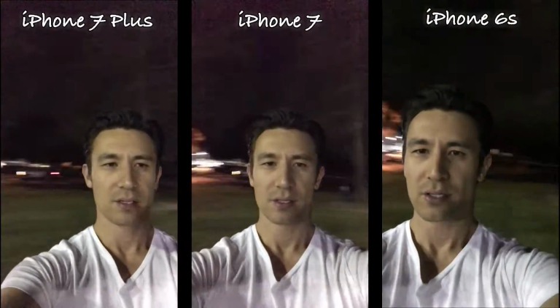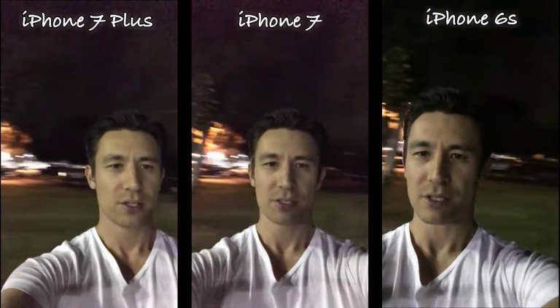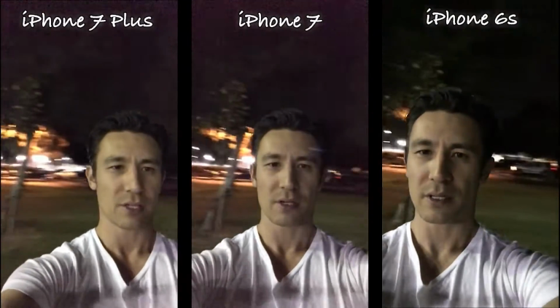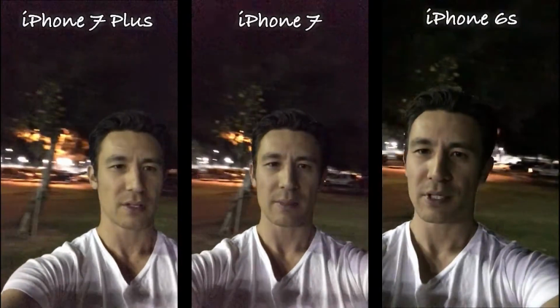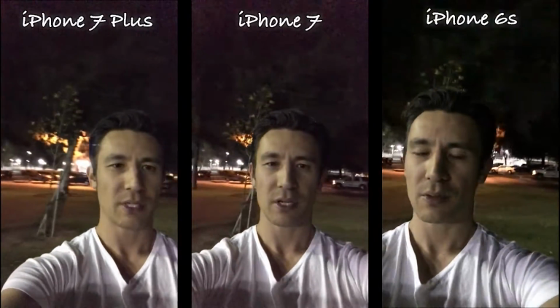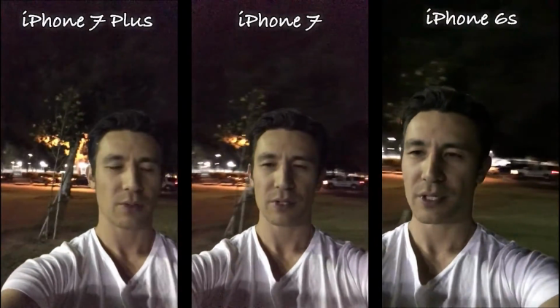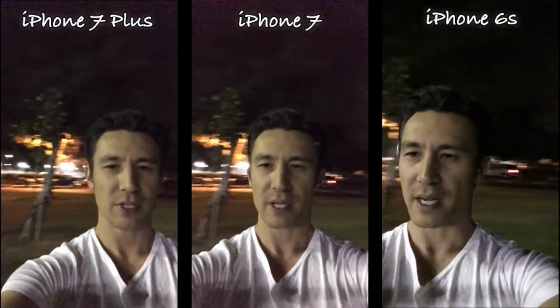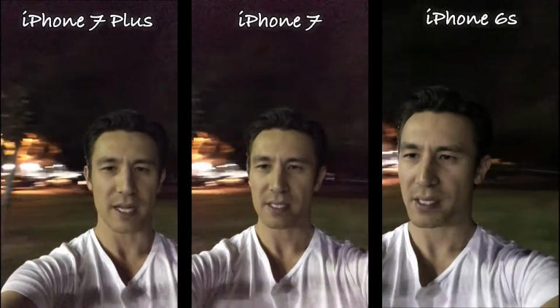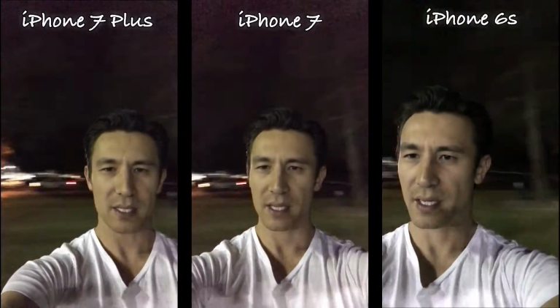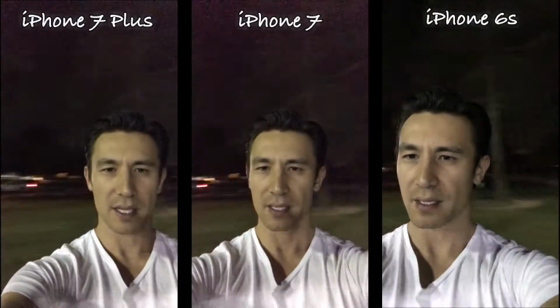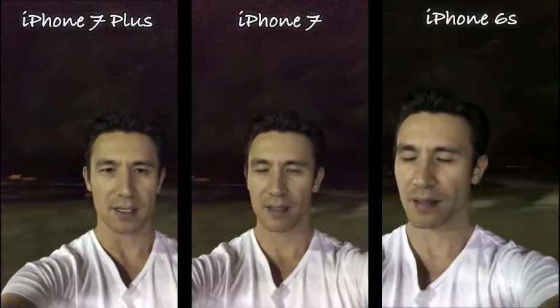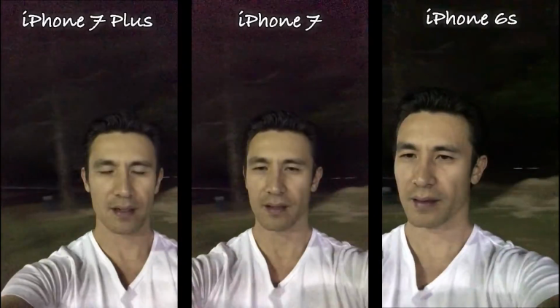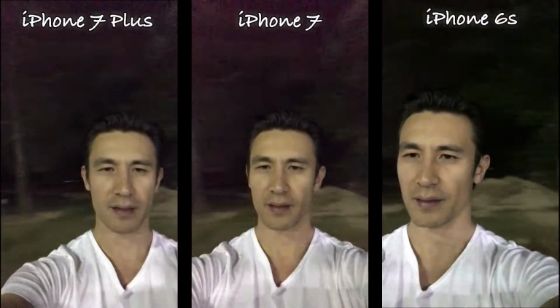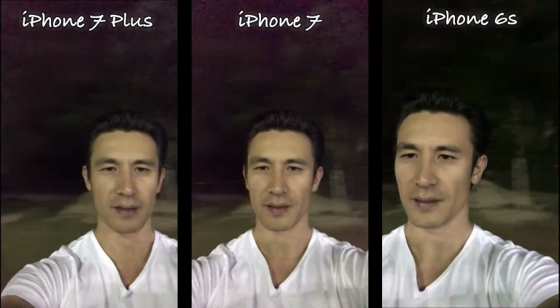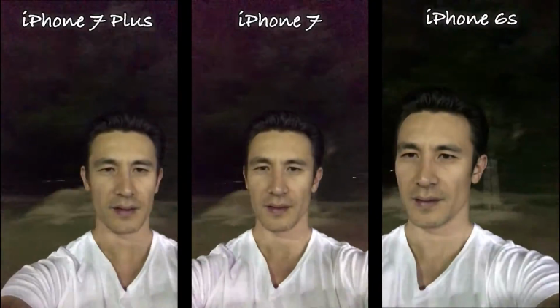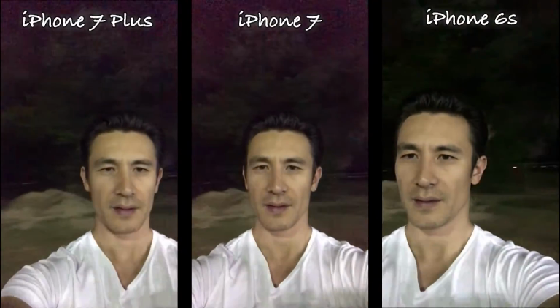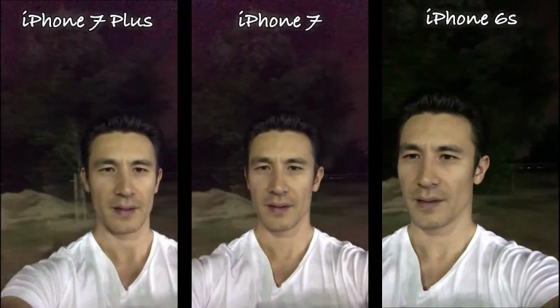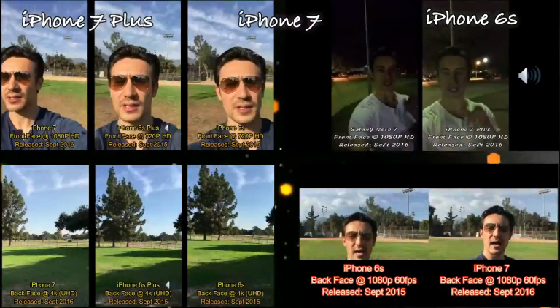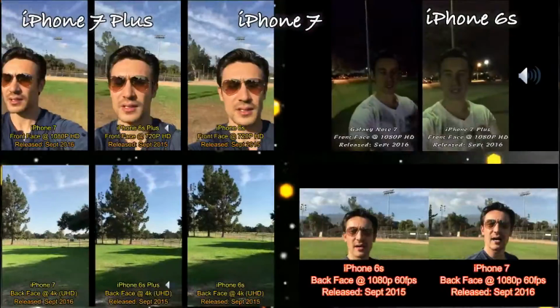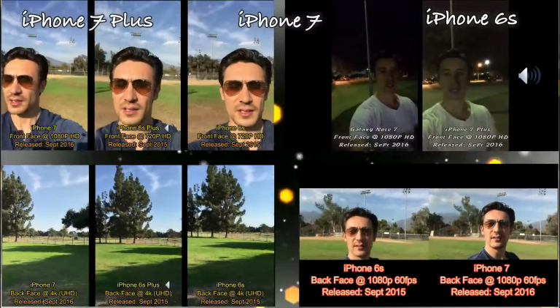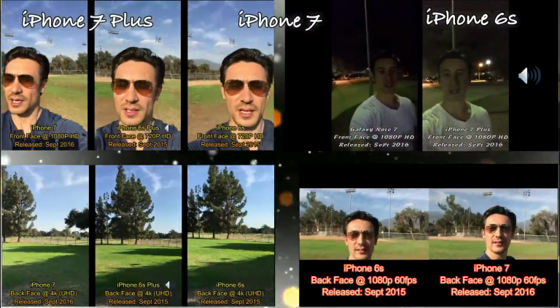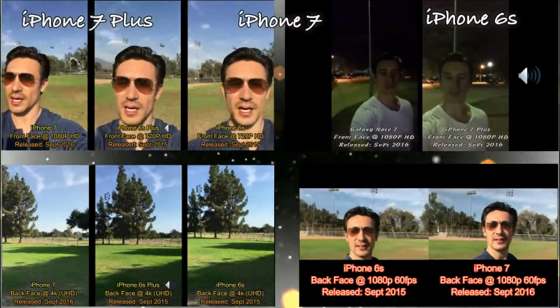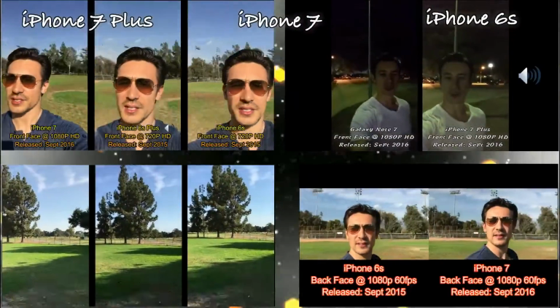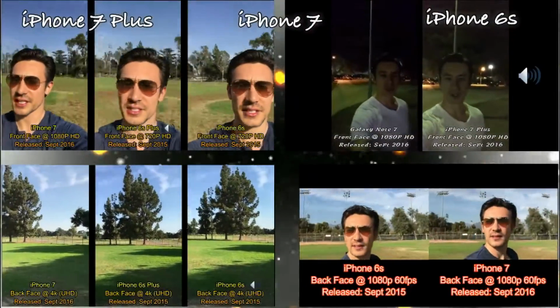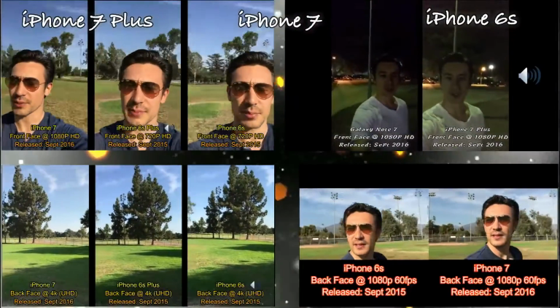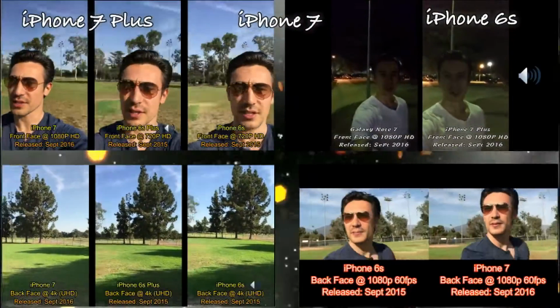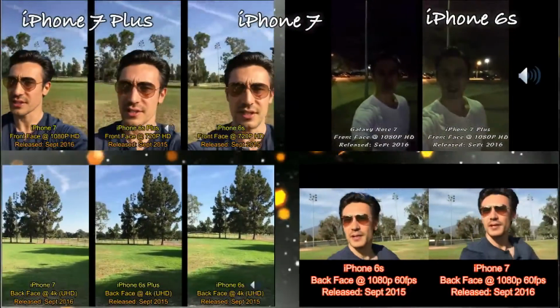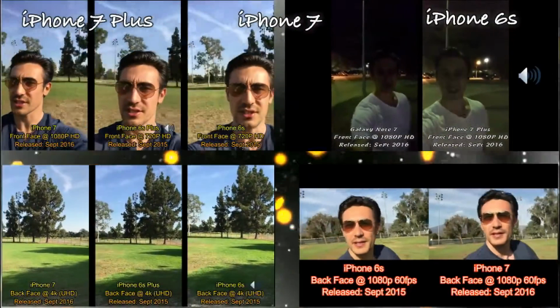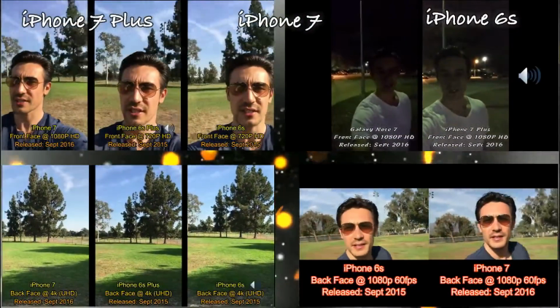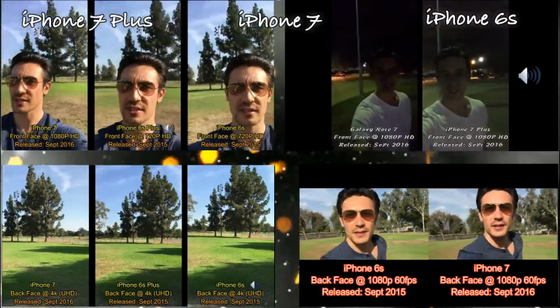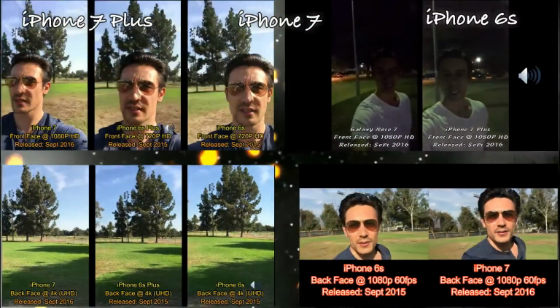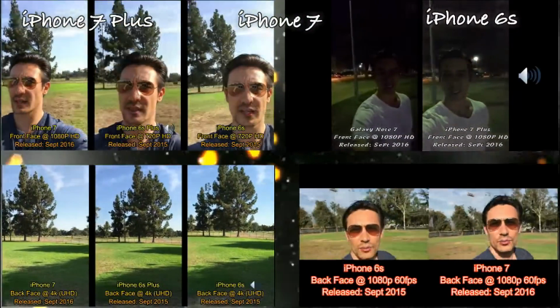So let me know what you guys think. Thanks for watching.